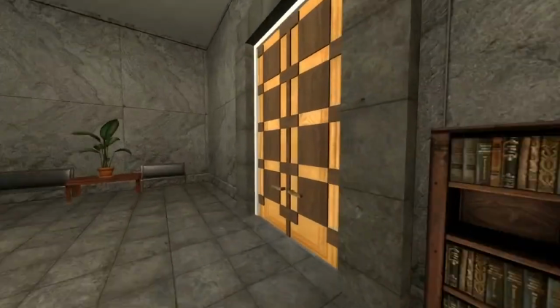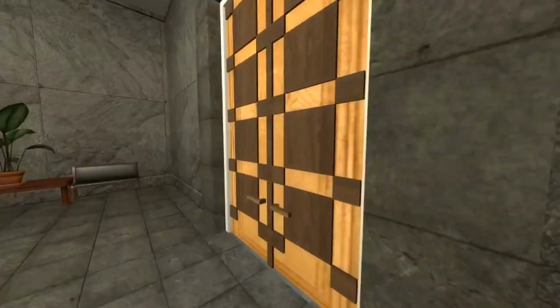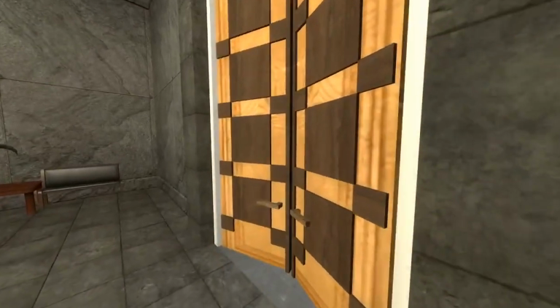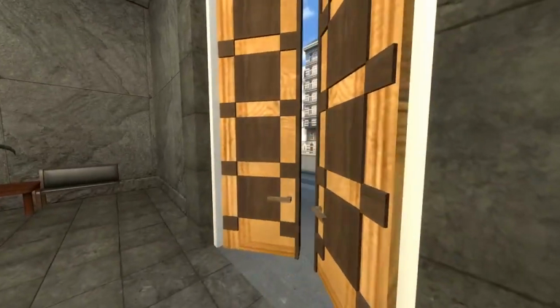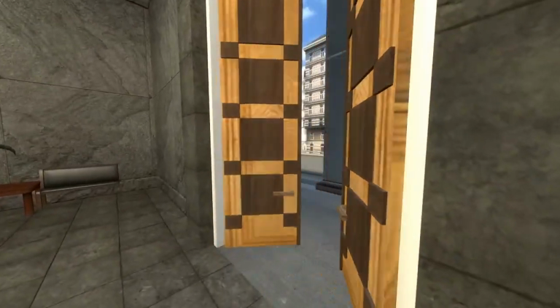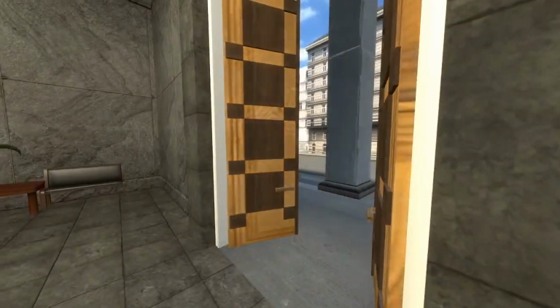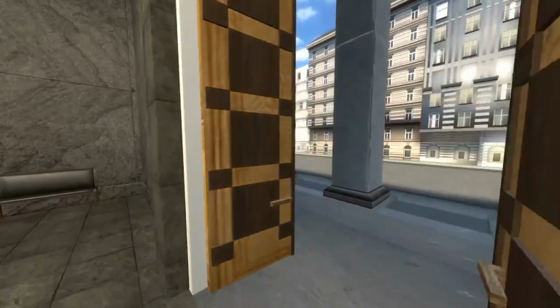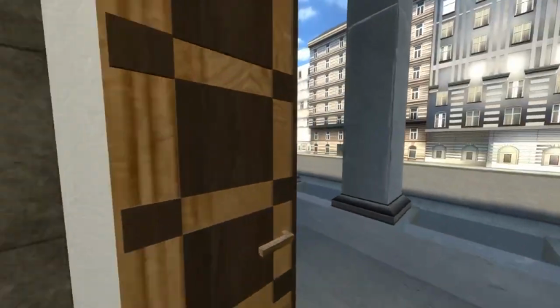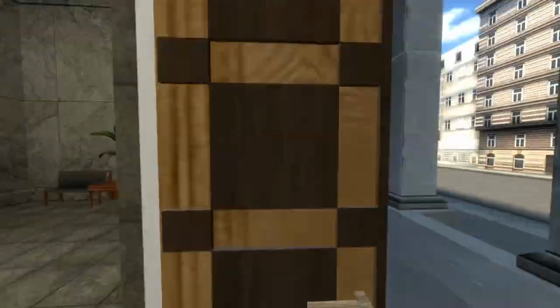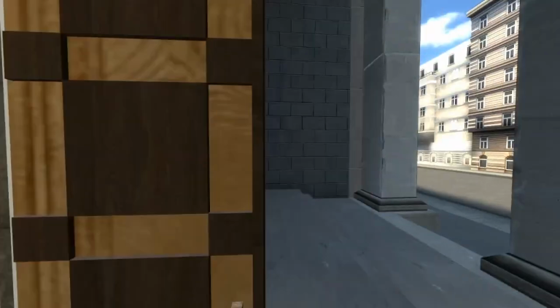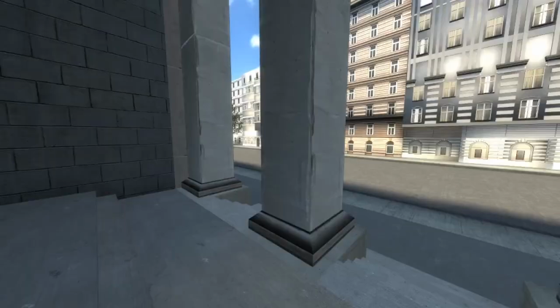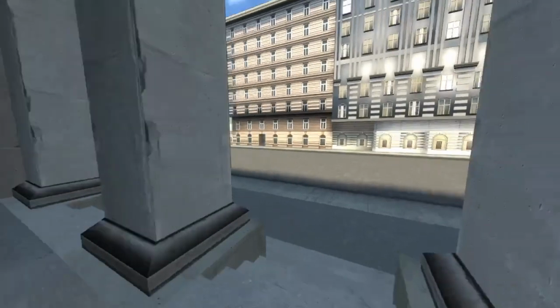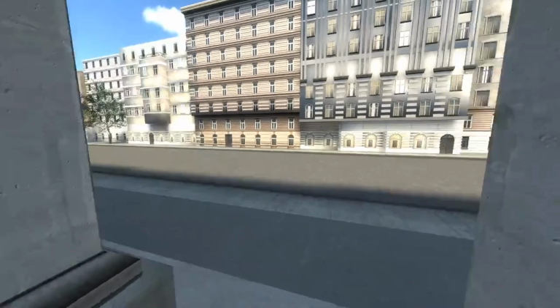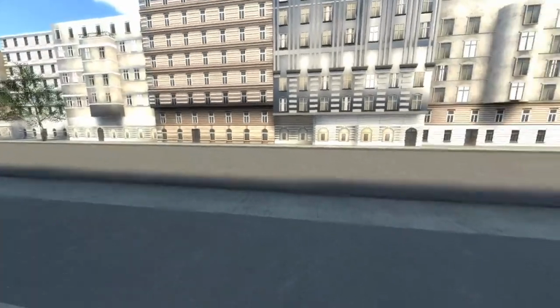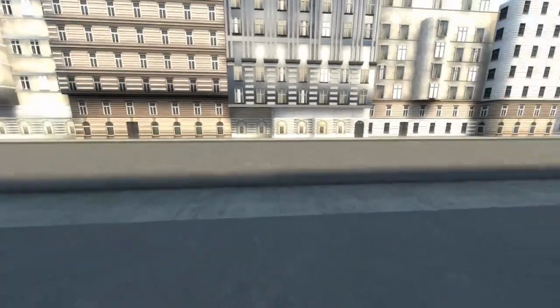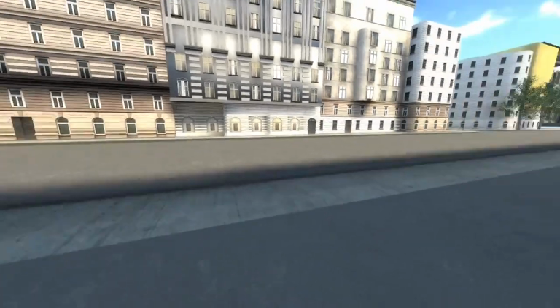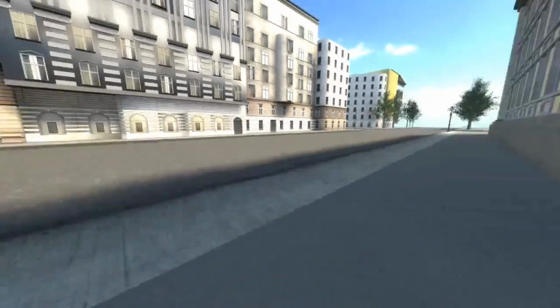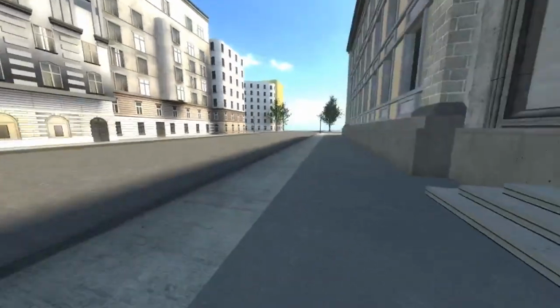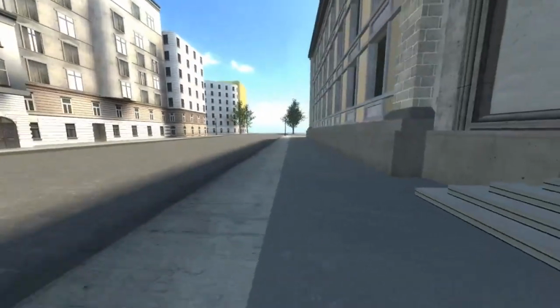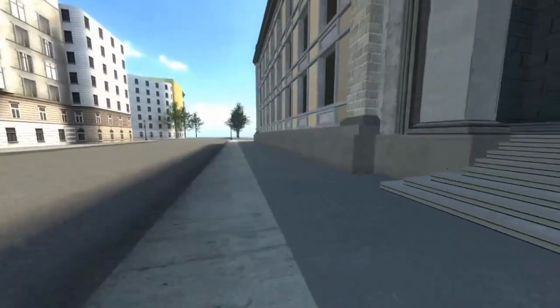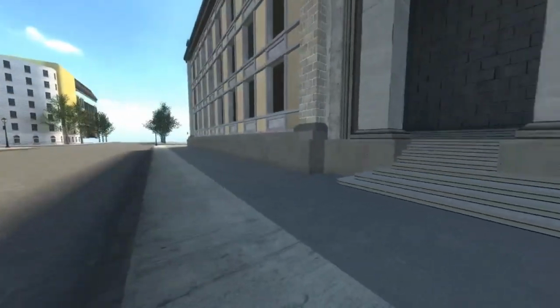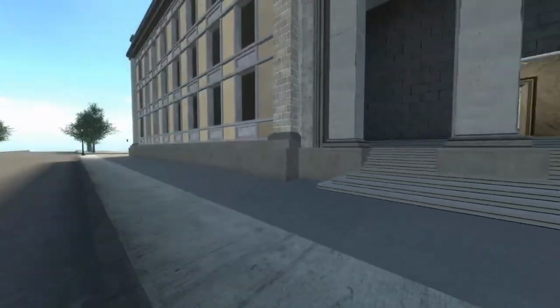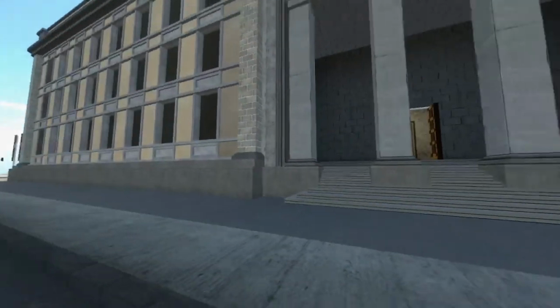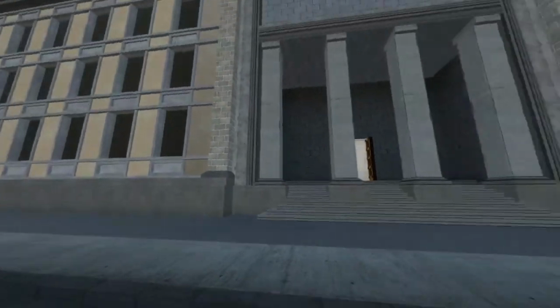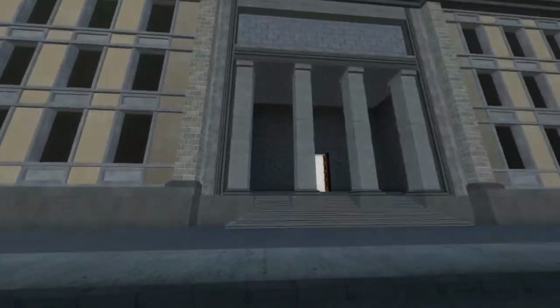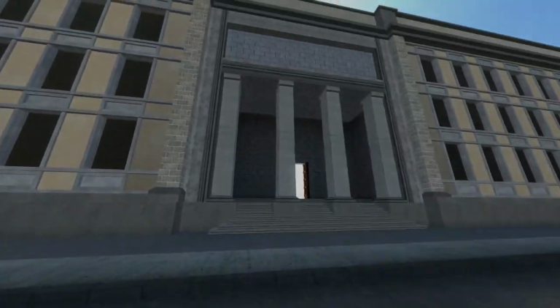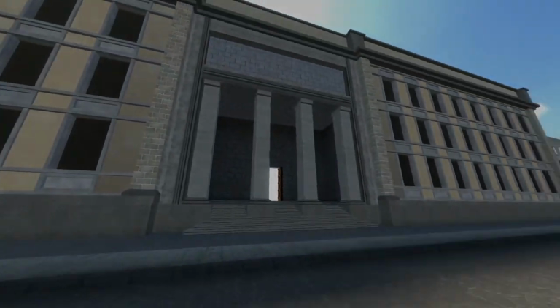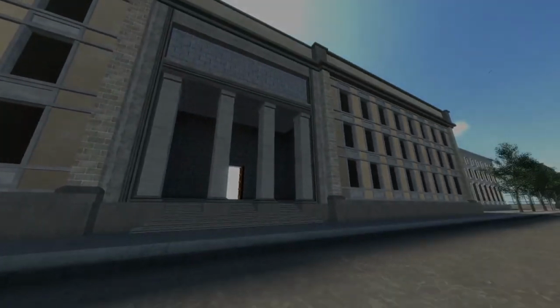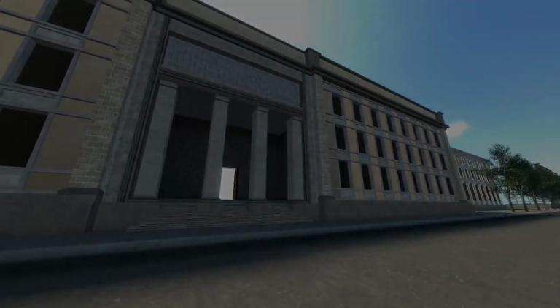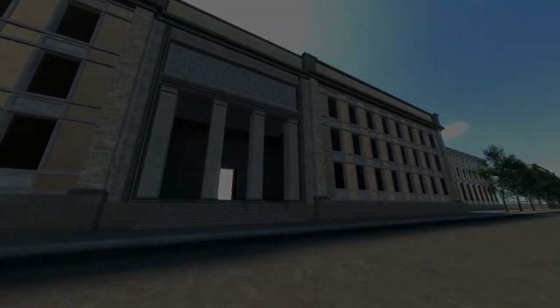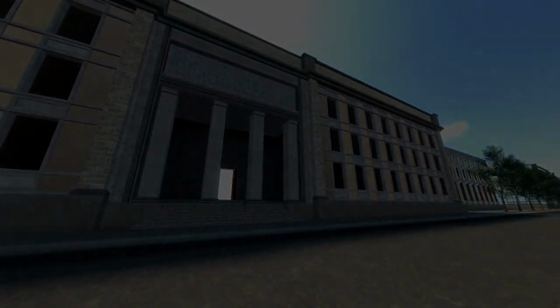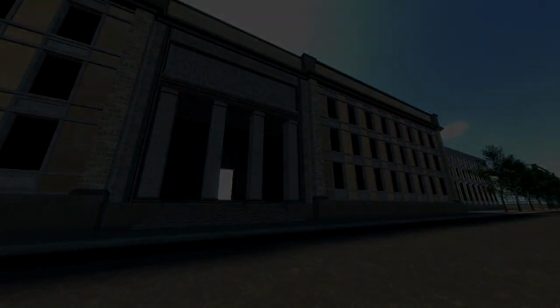And this will conclude our walkthrough of the new Reich Chancellor building for the Typhon Berlin map.